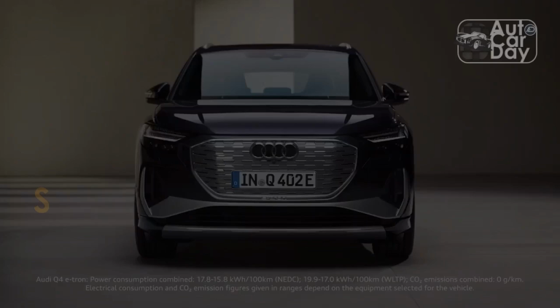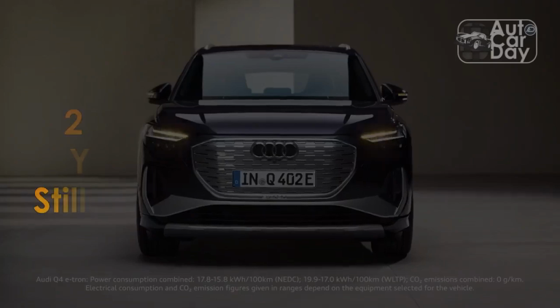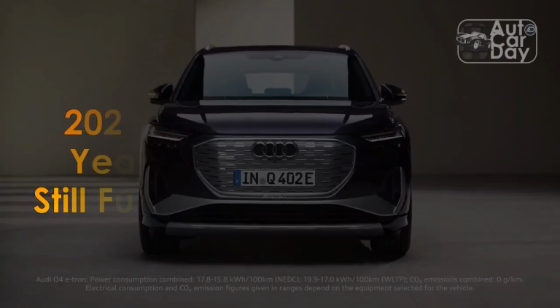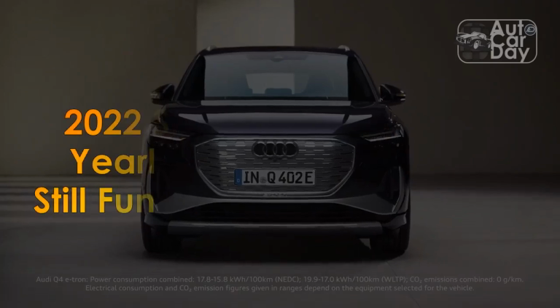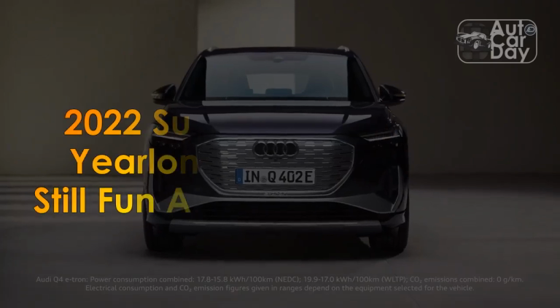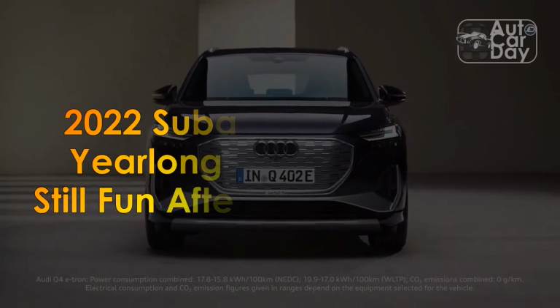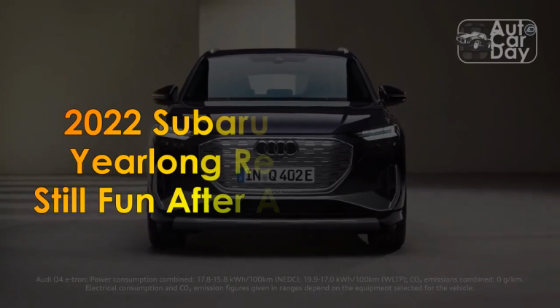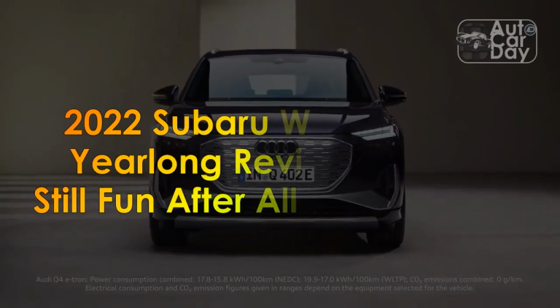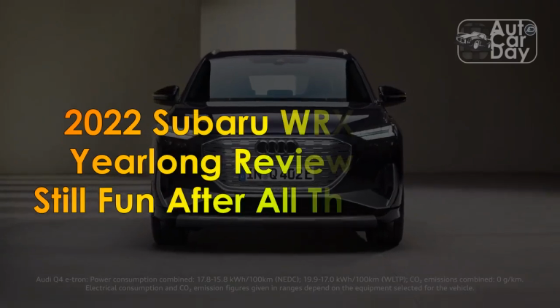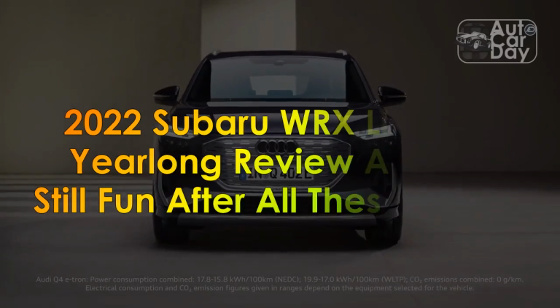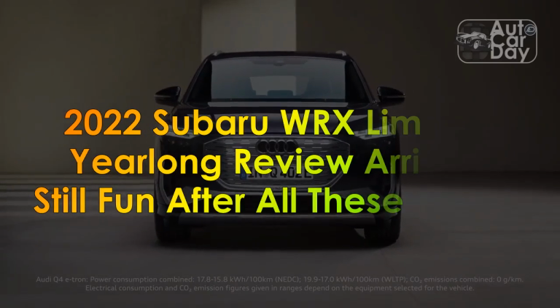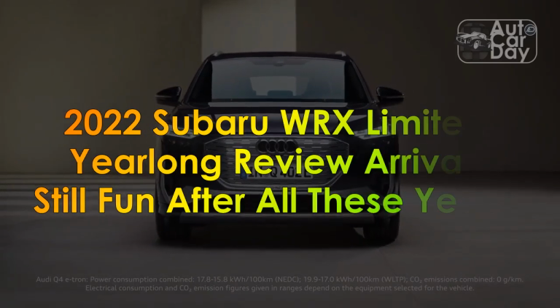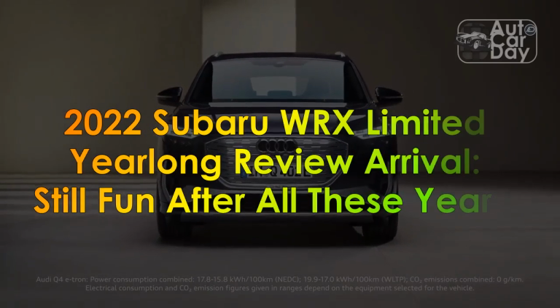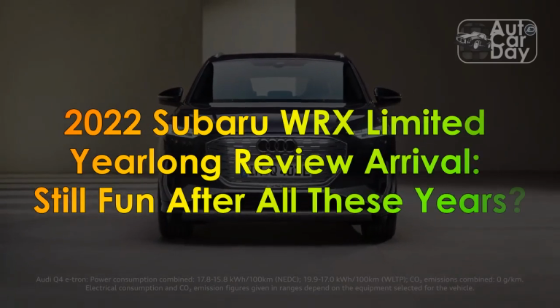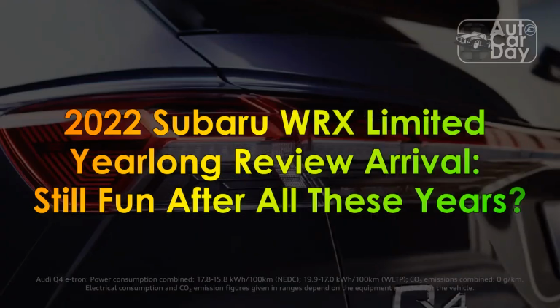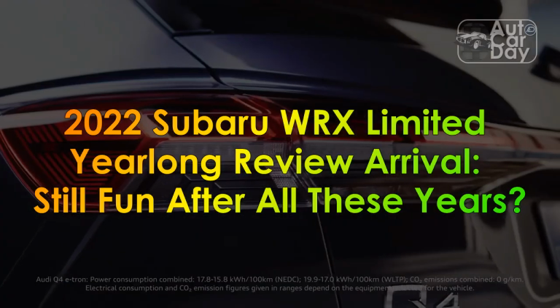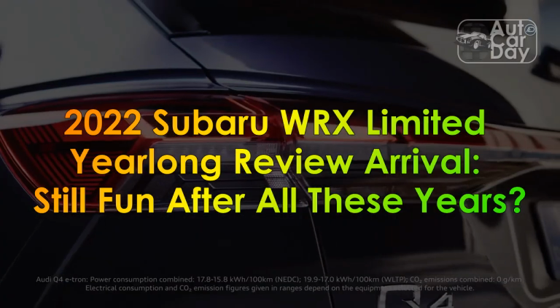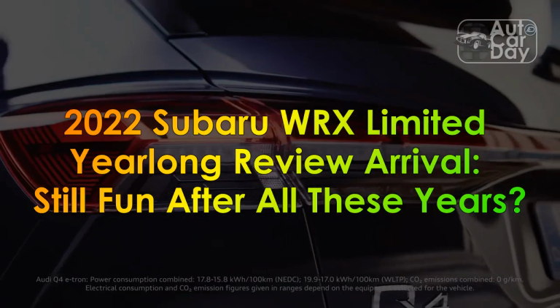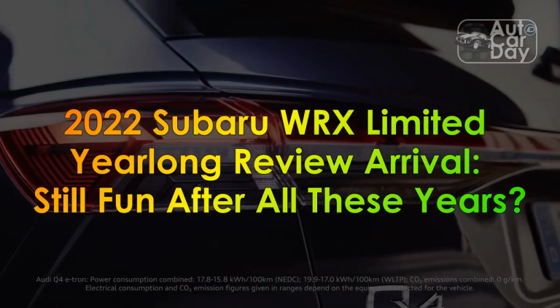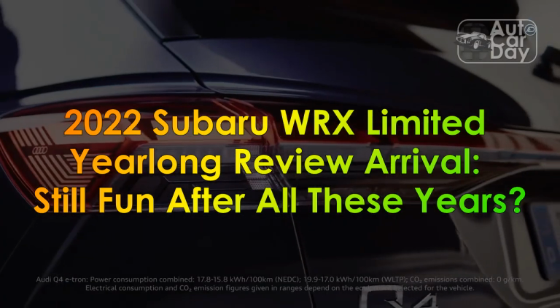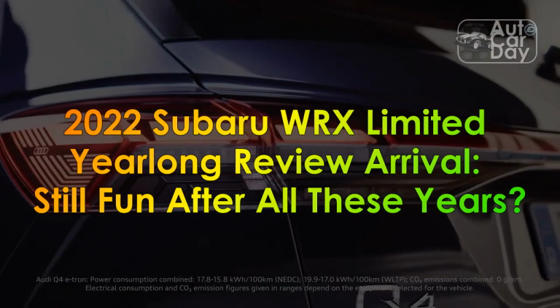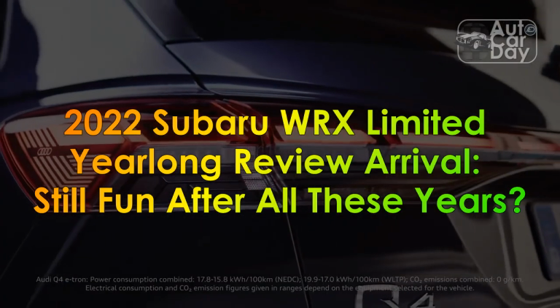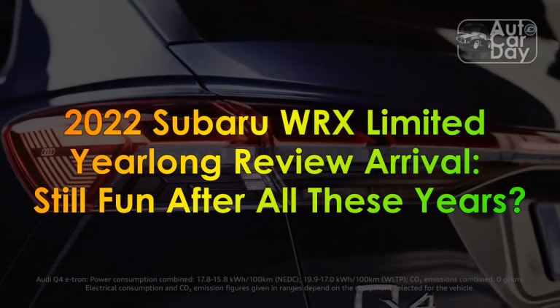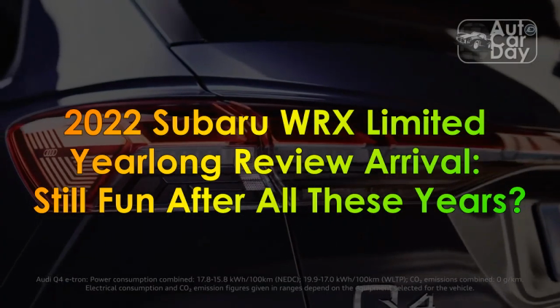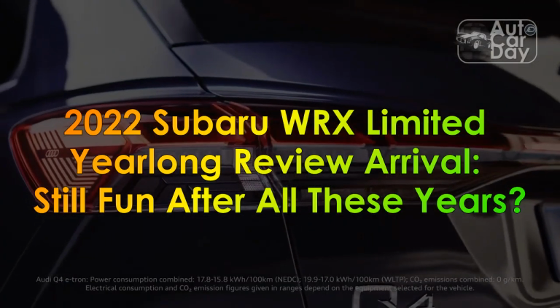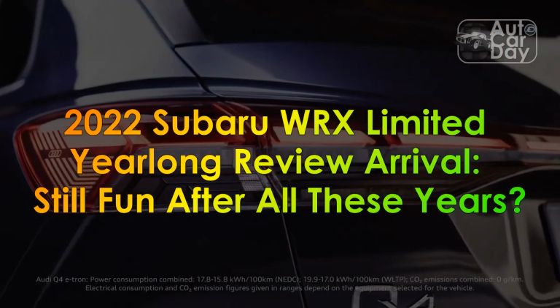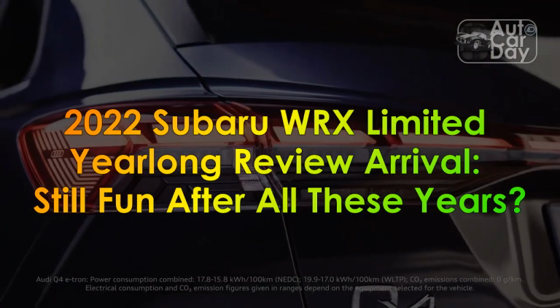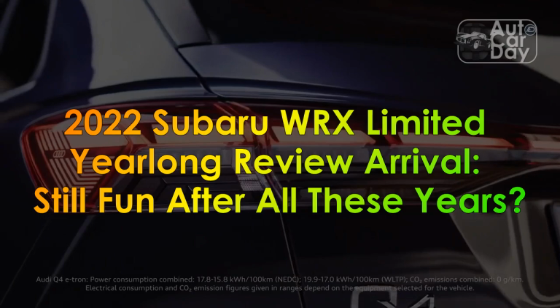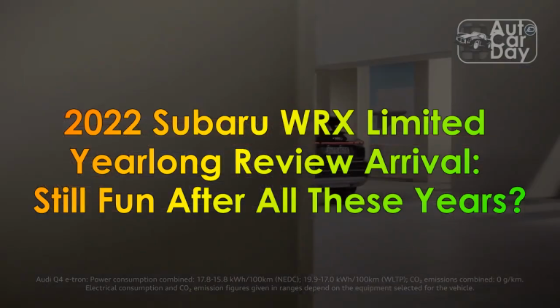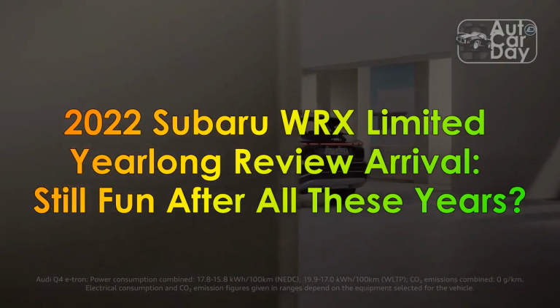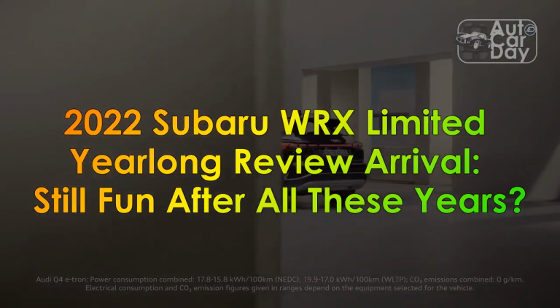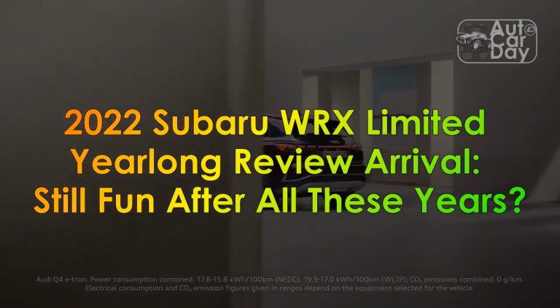2022 Subaru WRX Limited Yearlong Review Arrival — Still Fun After All These Years?